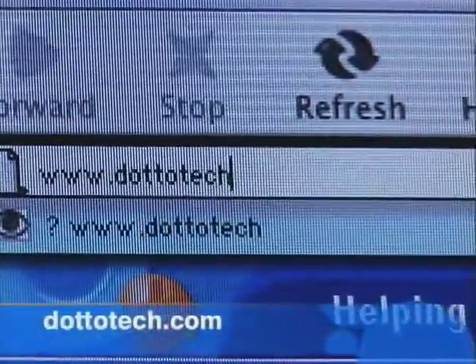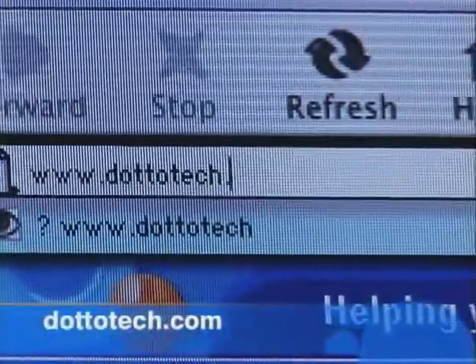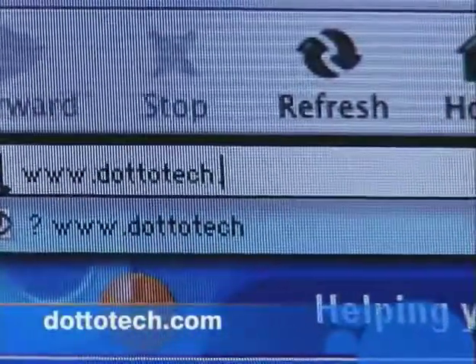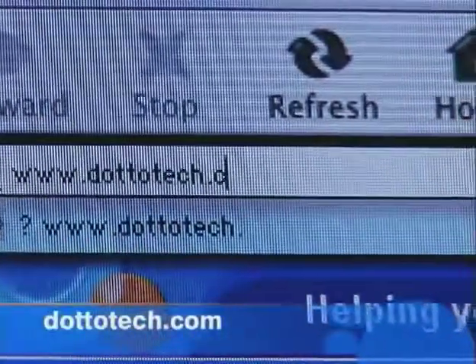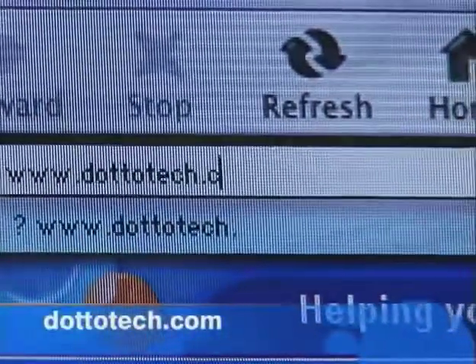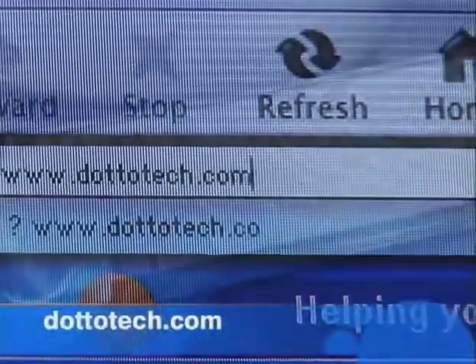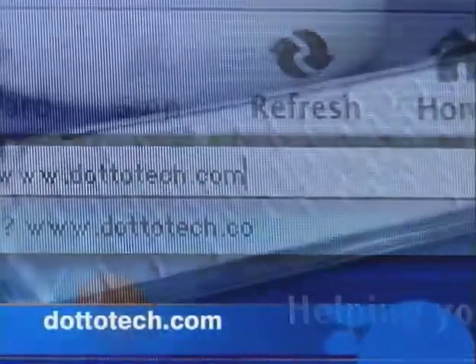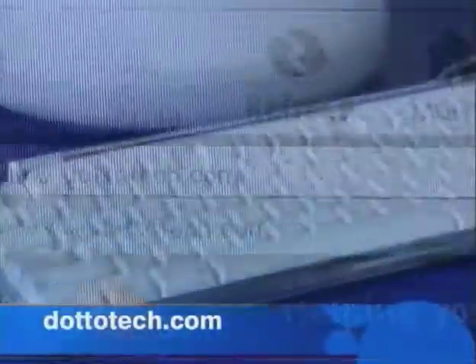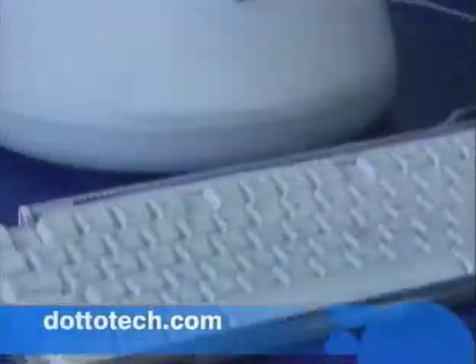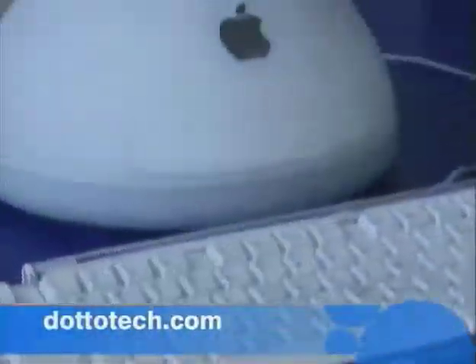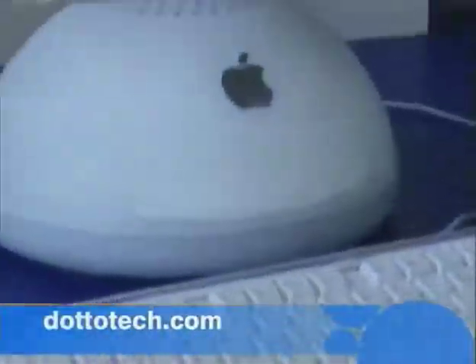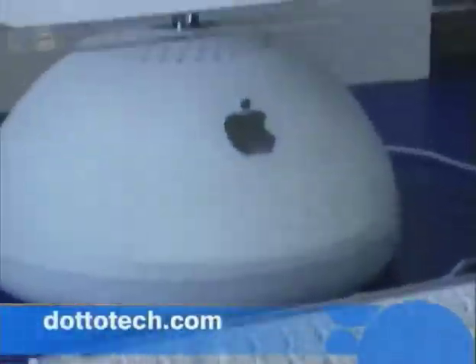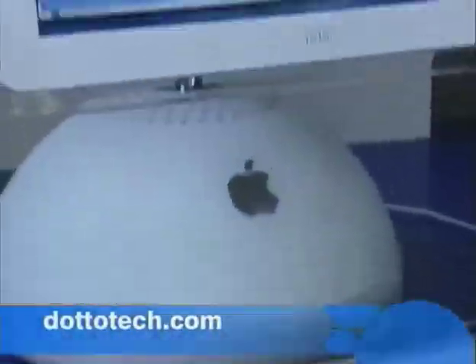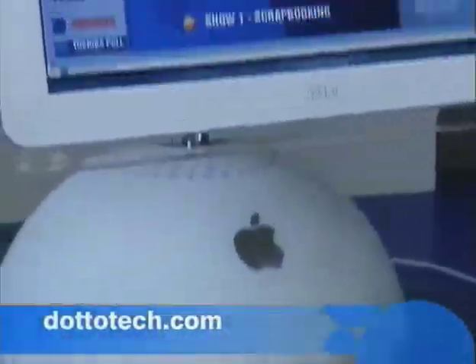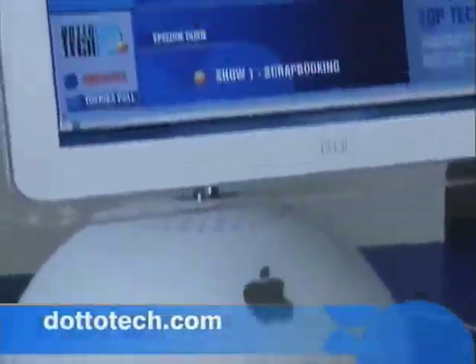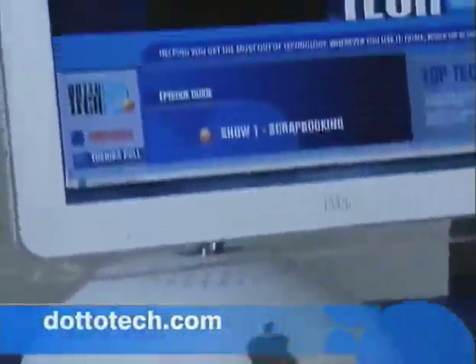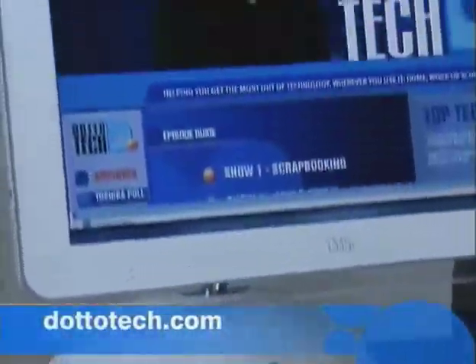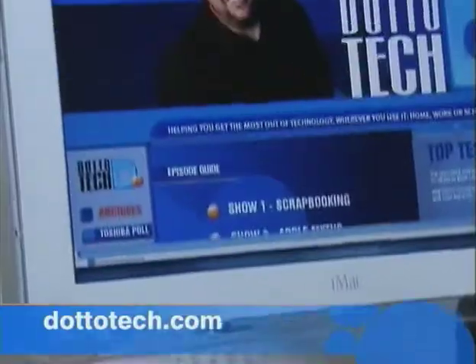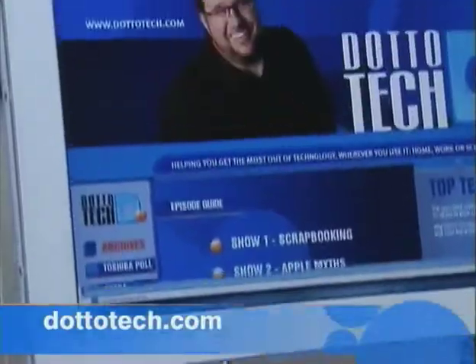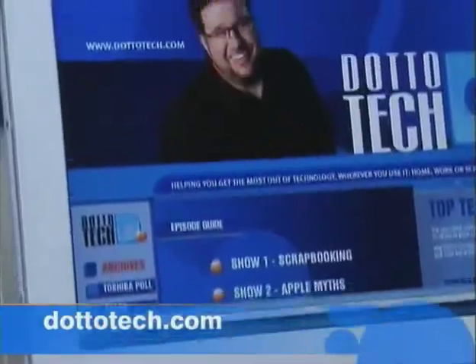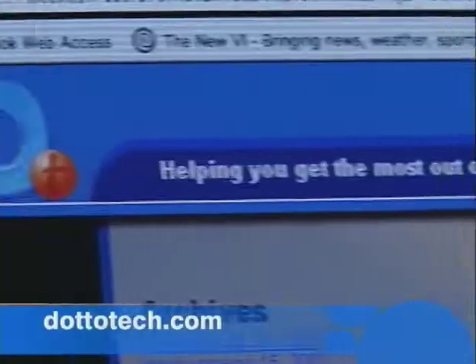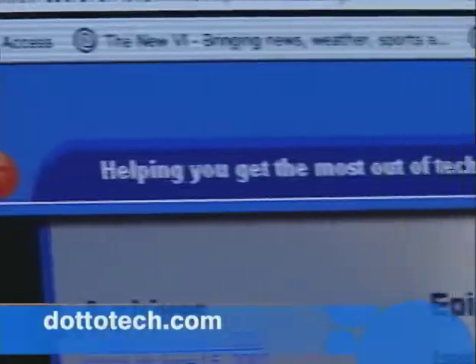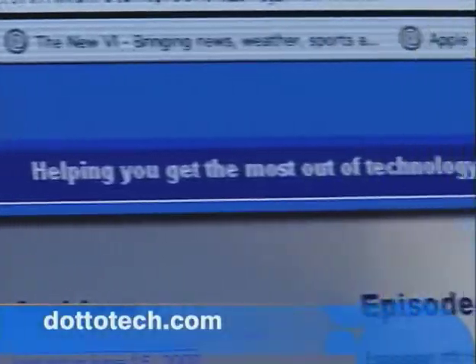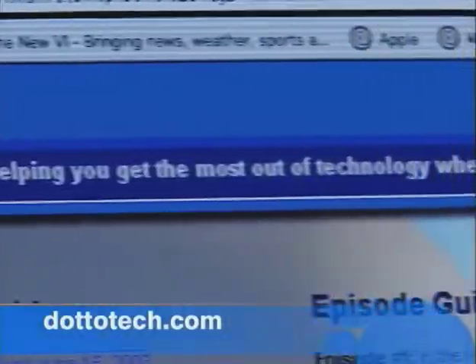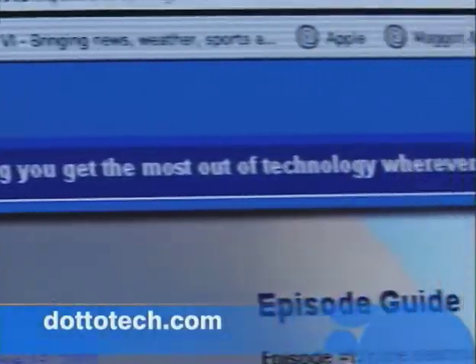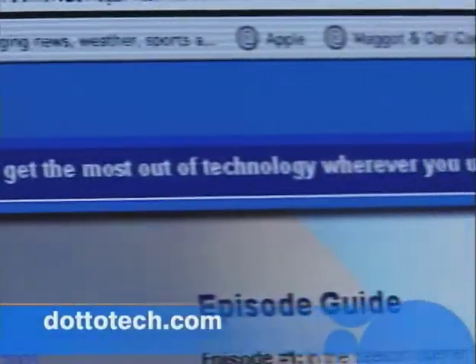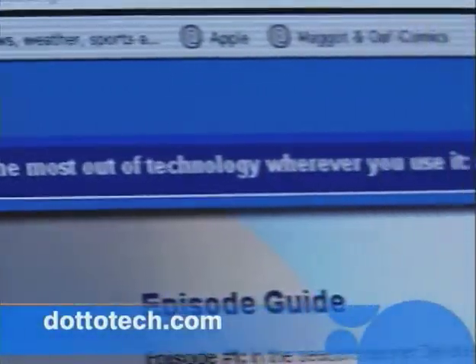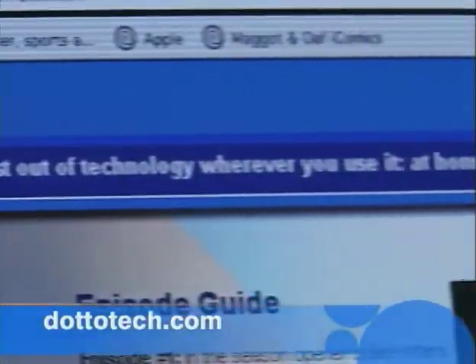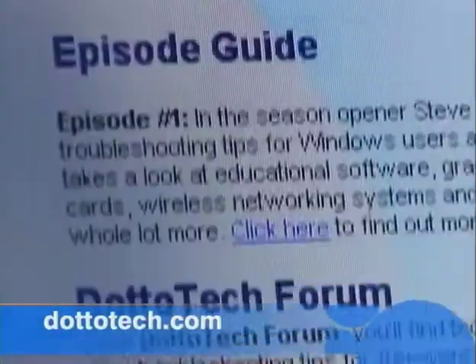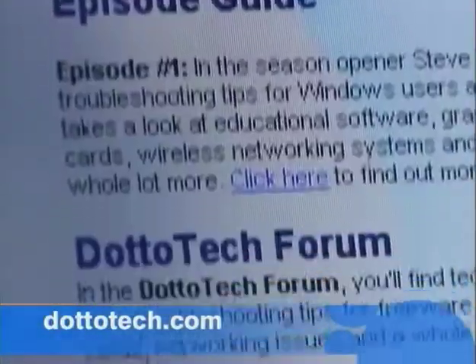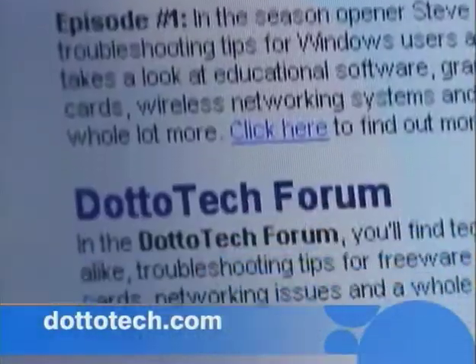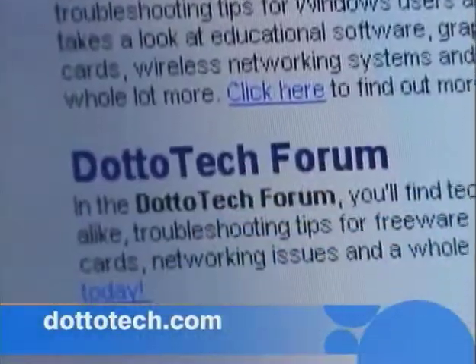Regardless of how you dispose of your computer, make sure you've removed all of your data from it. You never know where it may end up, so always take extra care and clean all your personal information off just to be on the safe side. For more information about any of the products we cover on the show, drop by our website at dottotech.com.